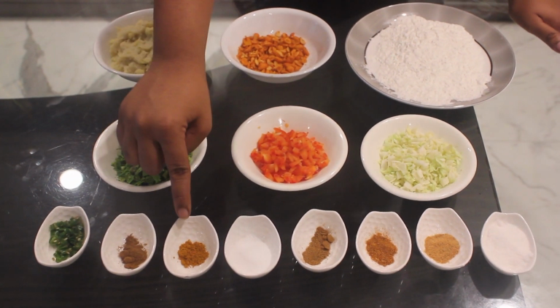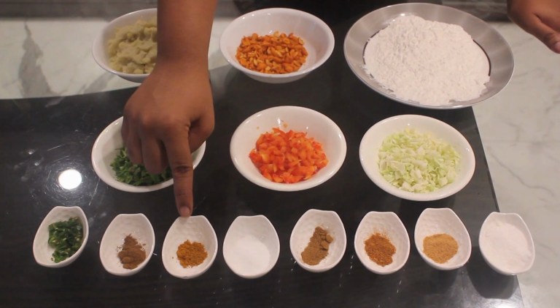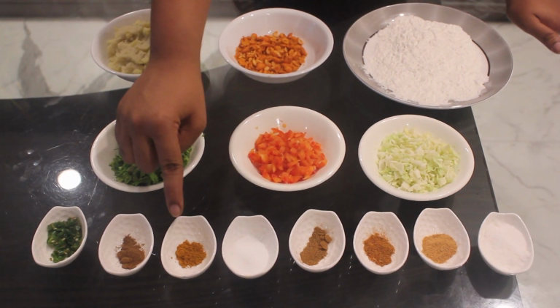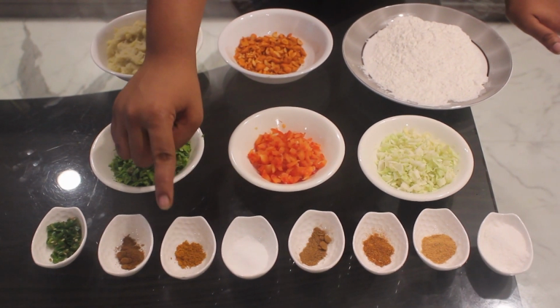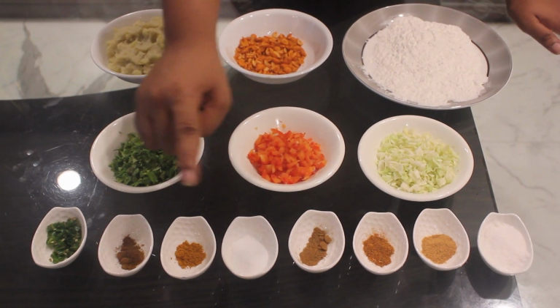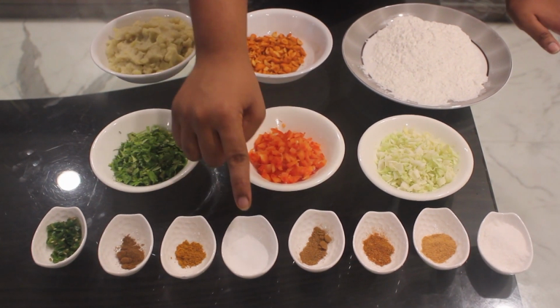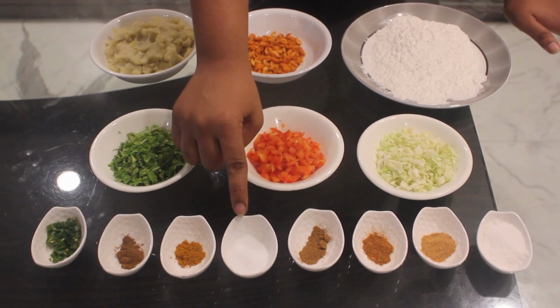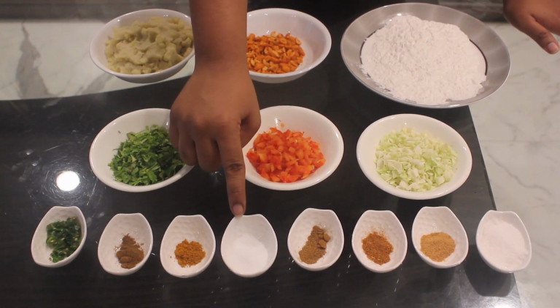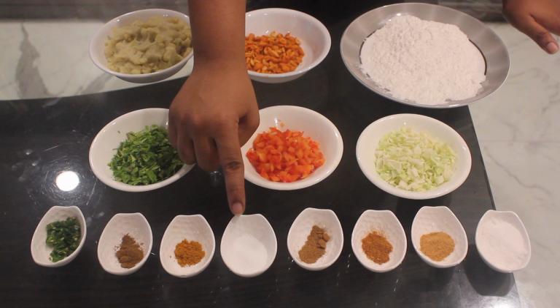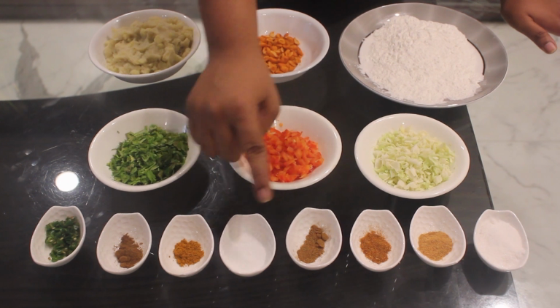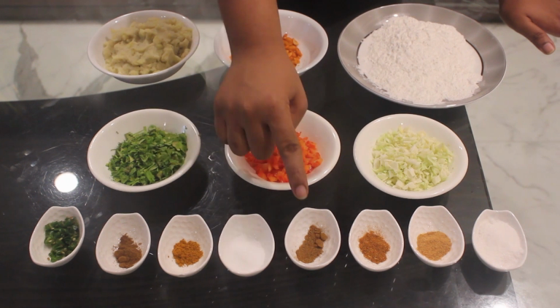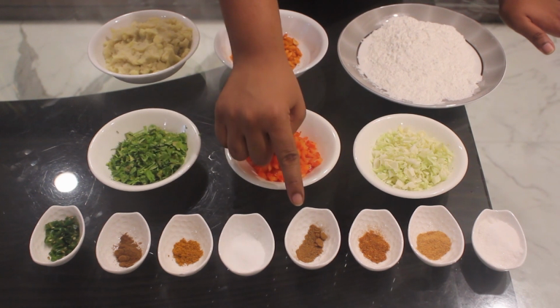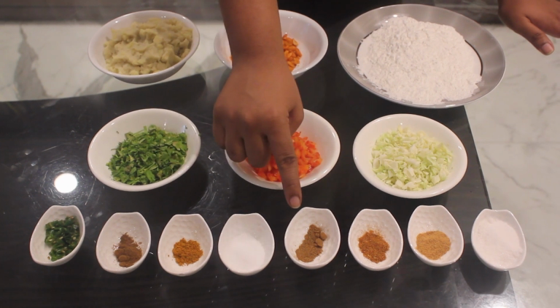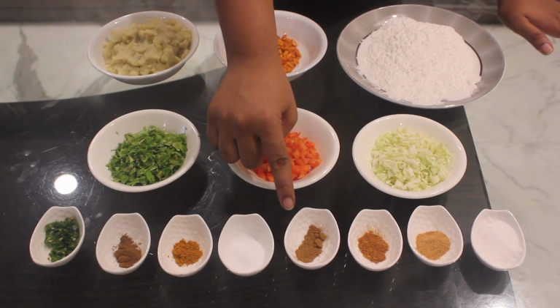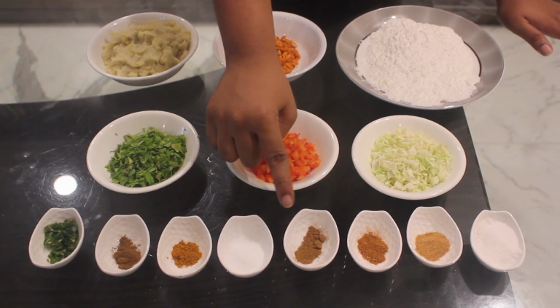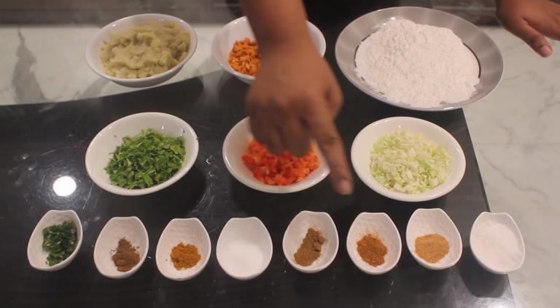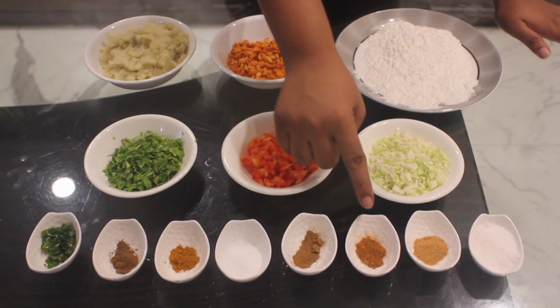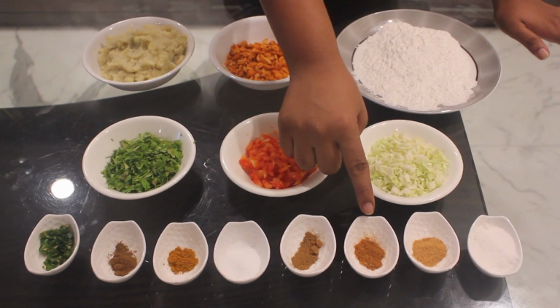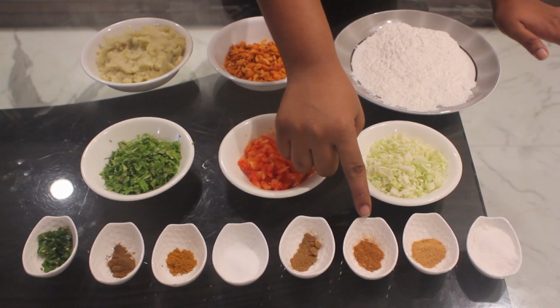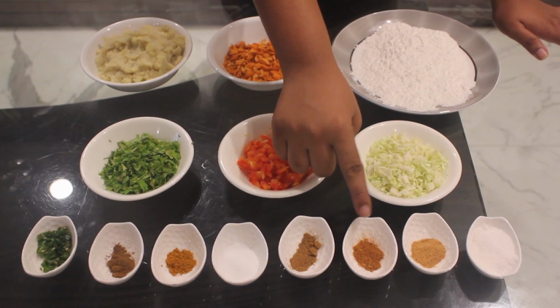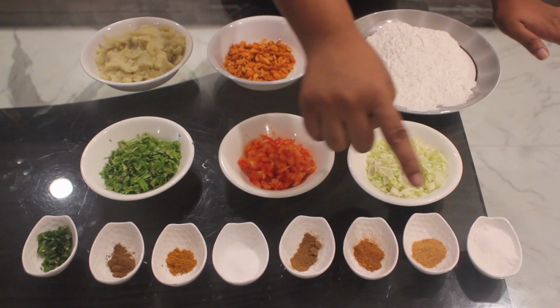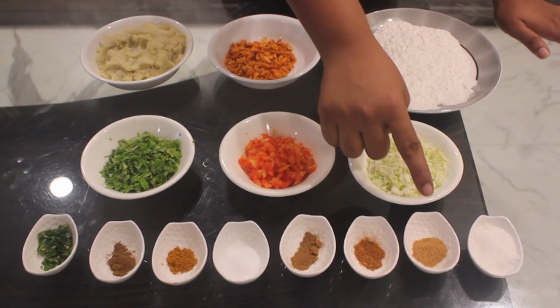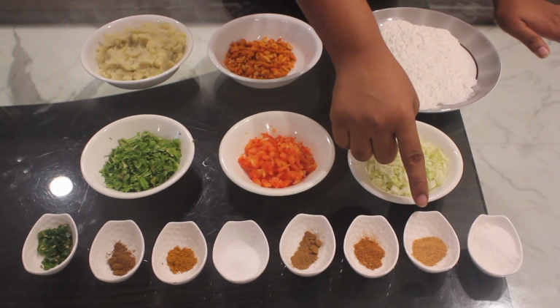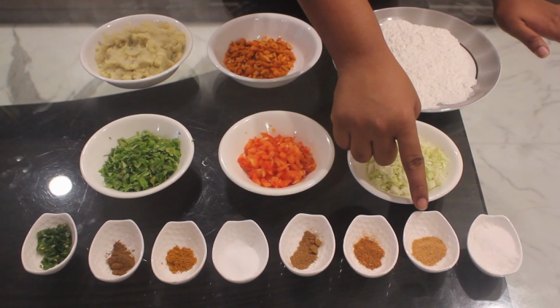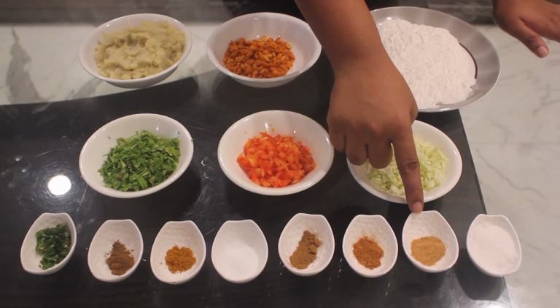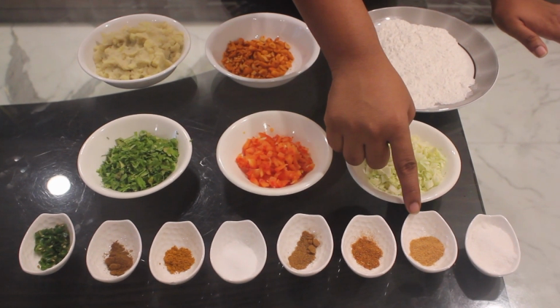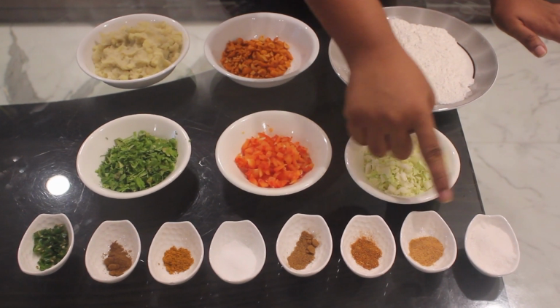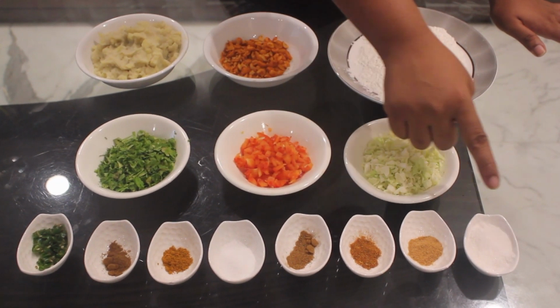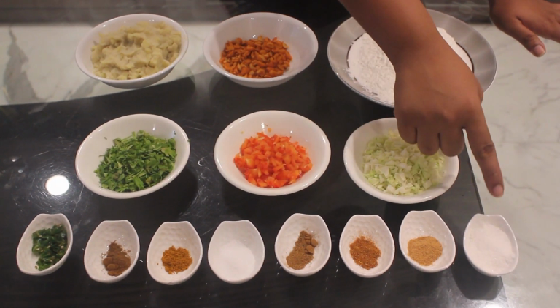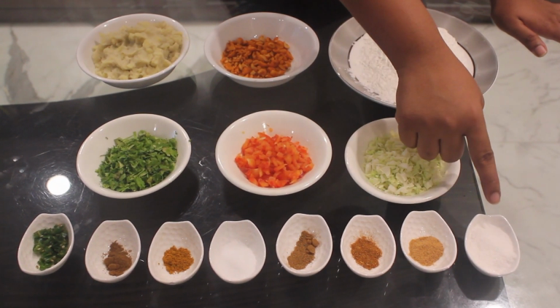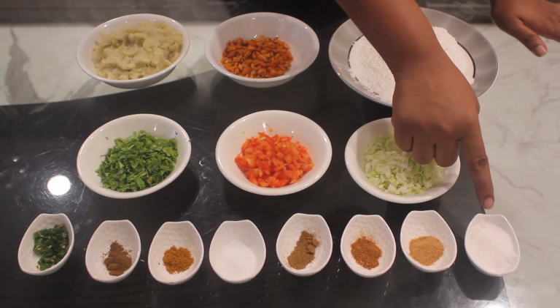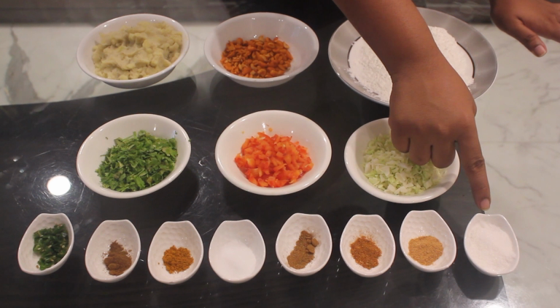Also needed: garam masala, turmeric powder, salt, jeera powder, pav bhaji masala, chaat masala, and sugar.